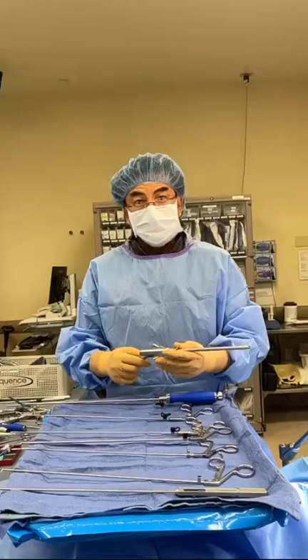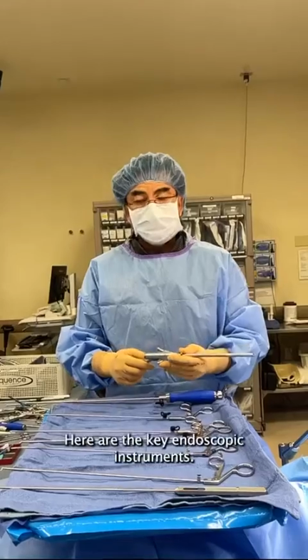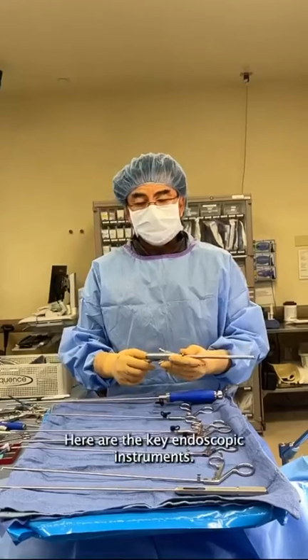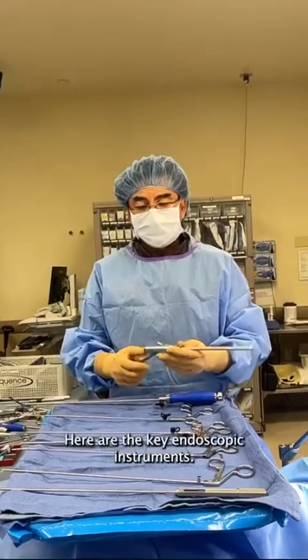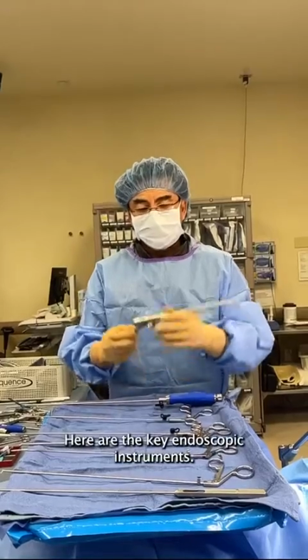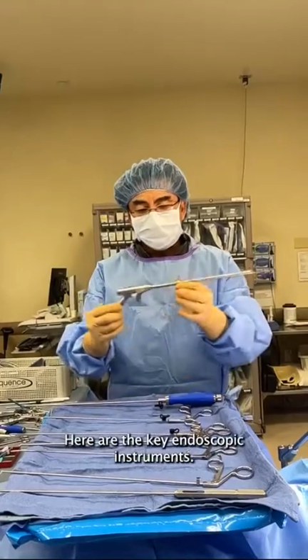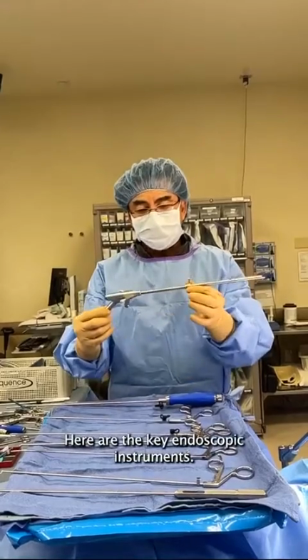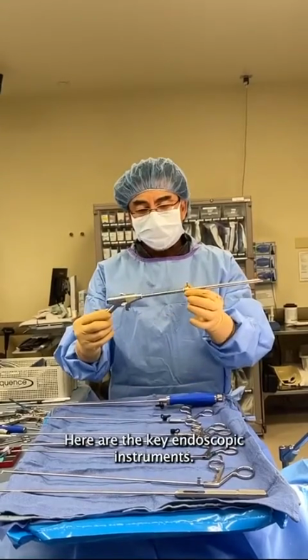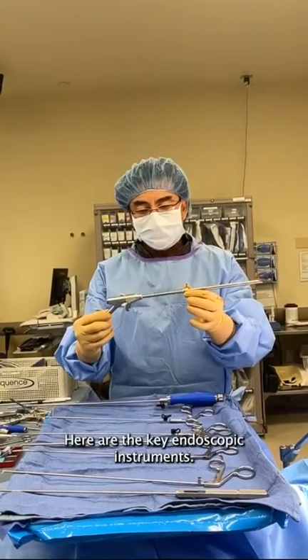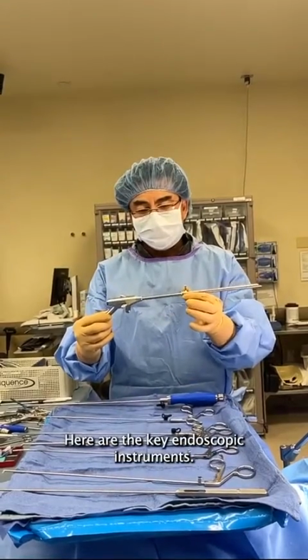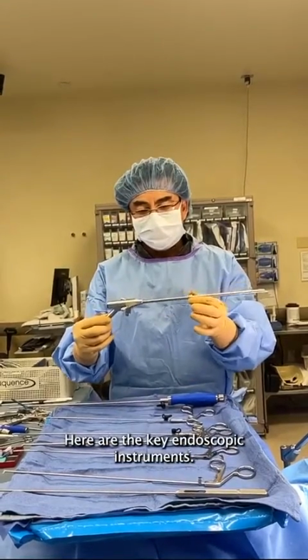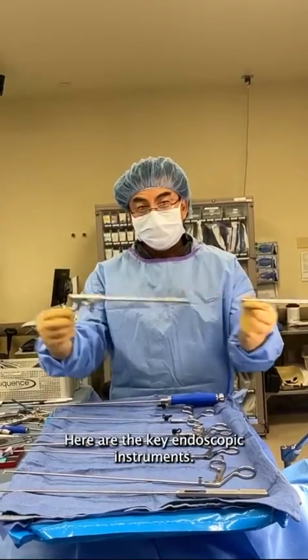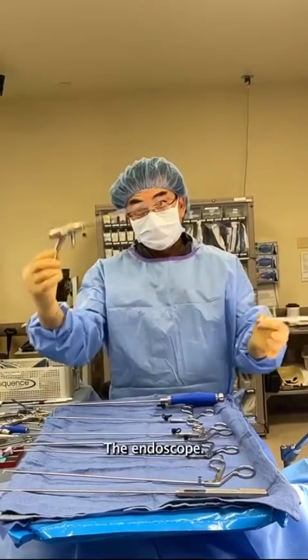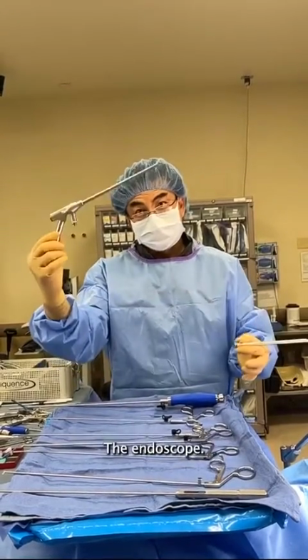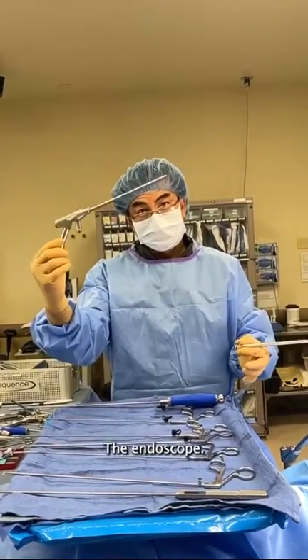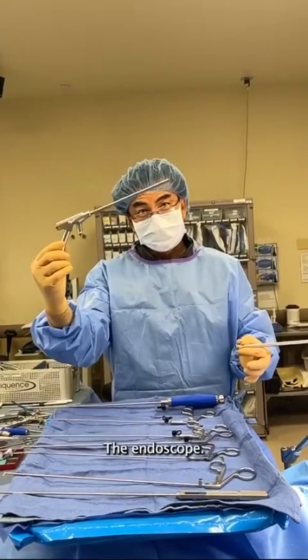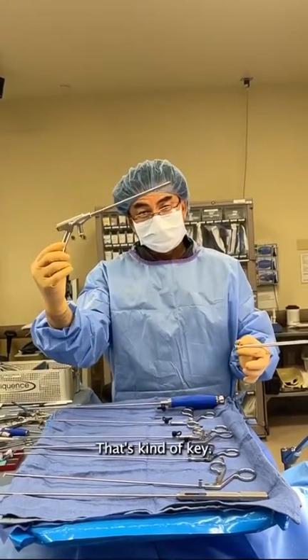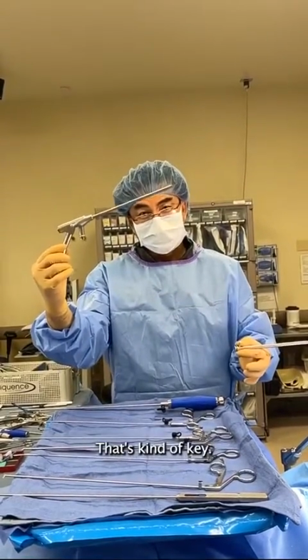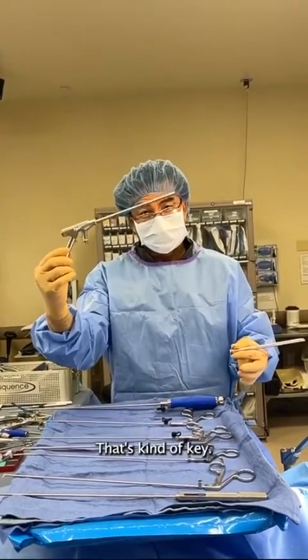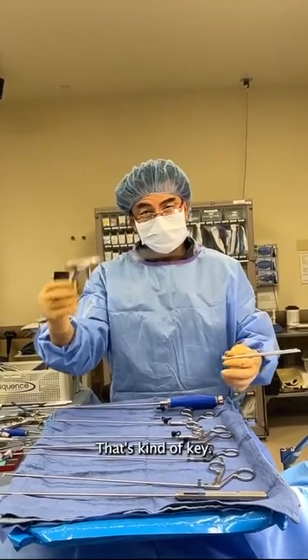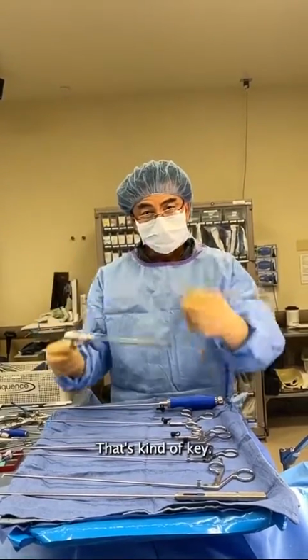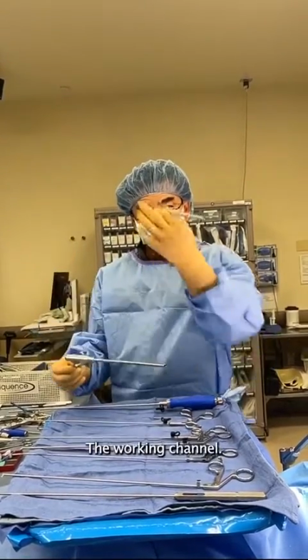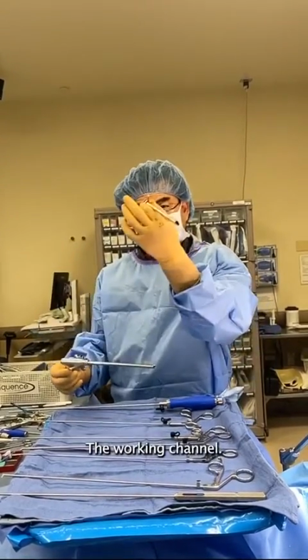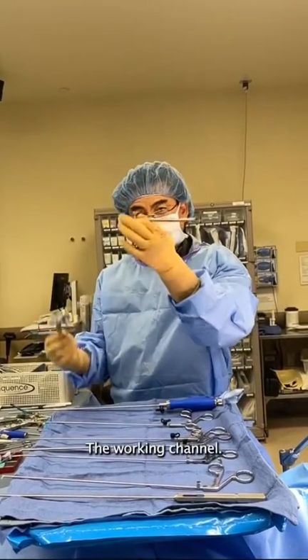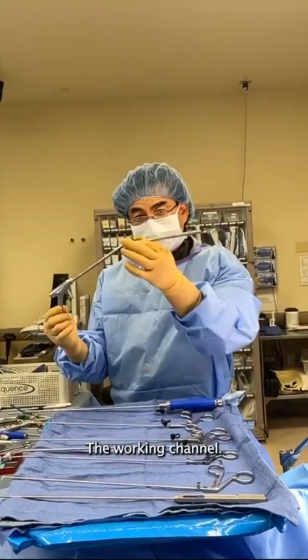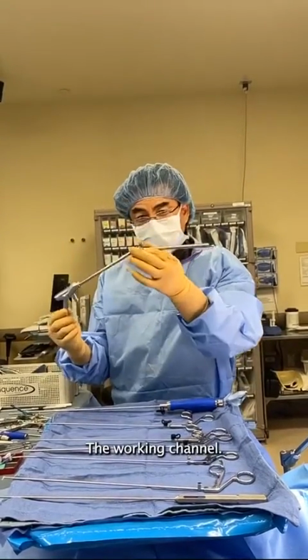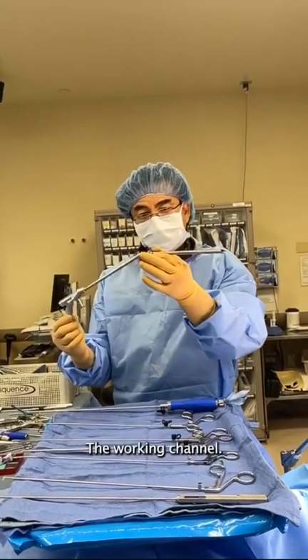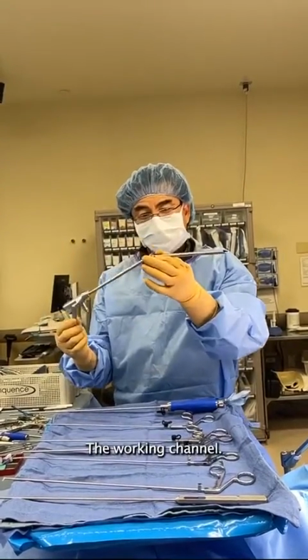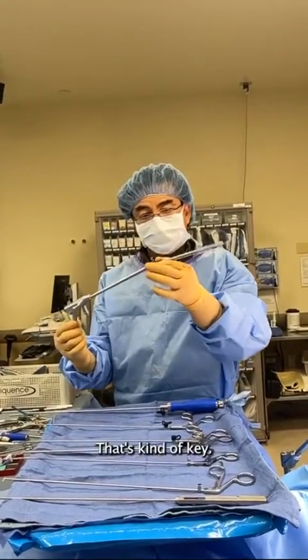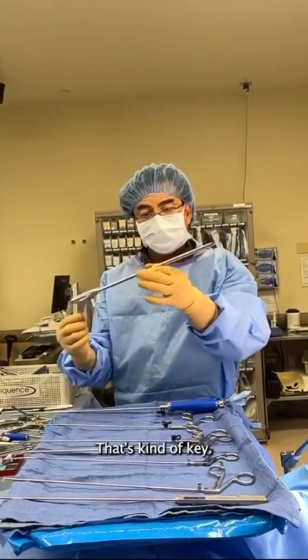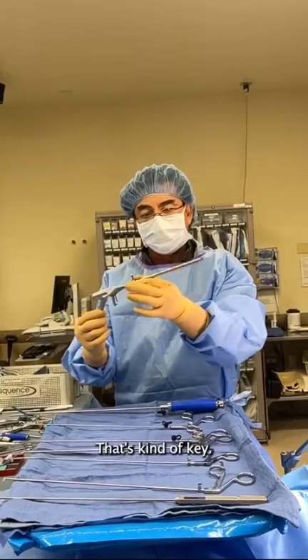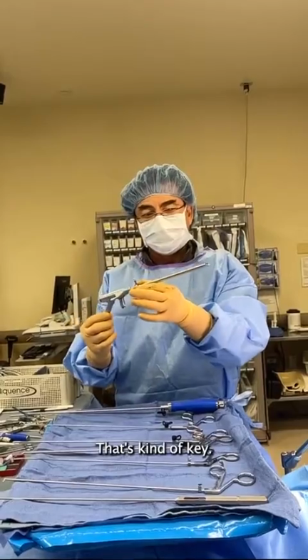Here are the key endoscopic instruments. The endoscope — that's kind of key. The working channel — that's kind of key.